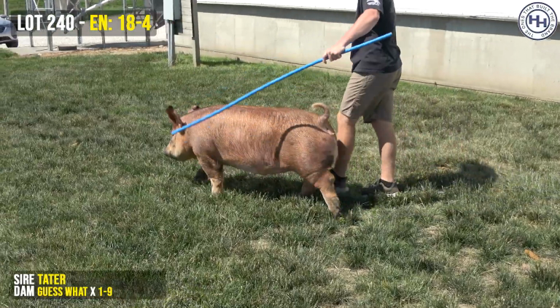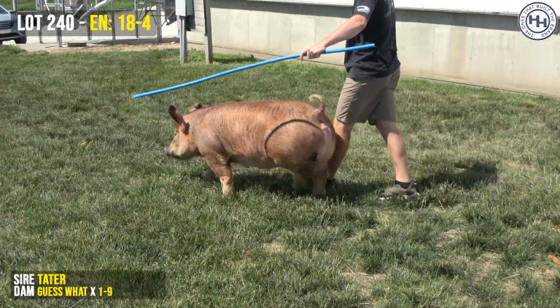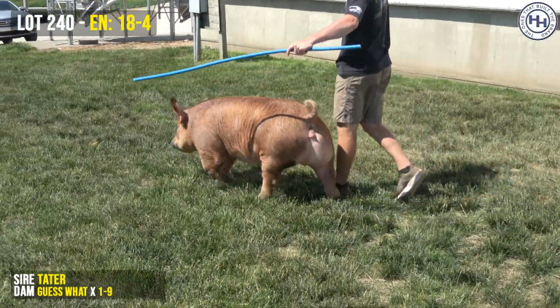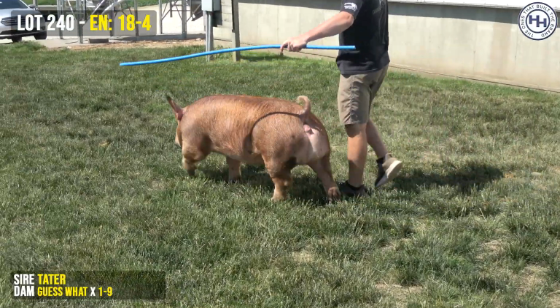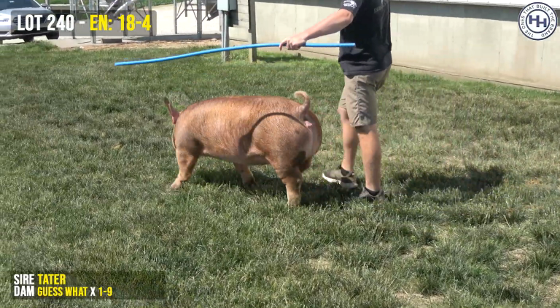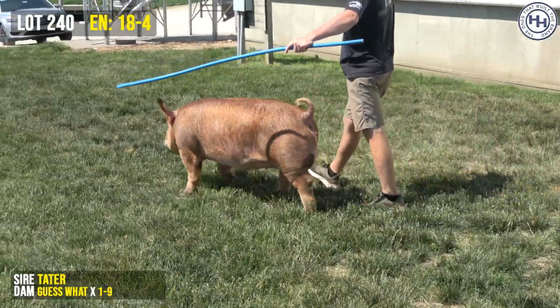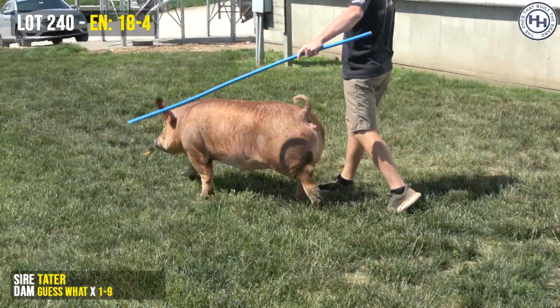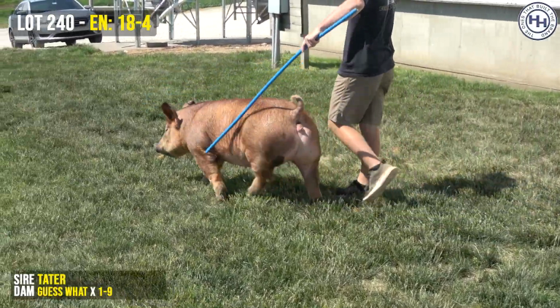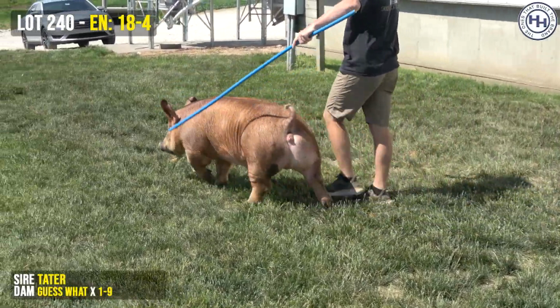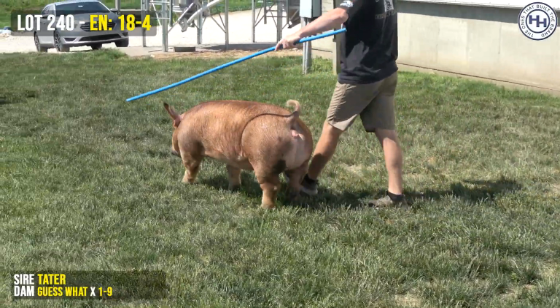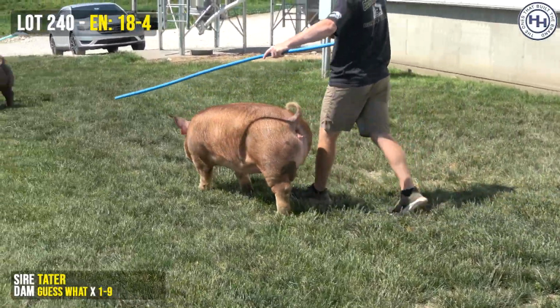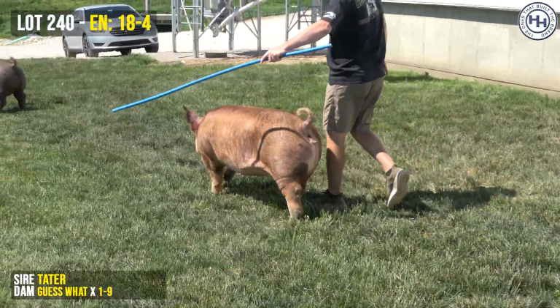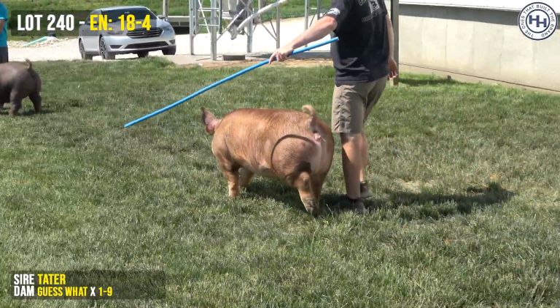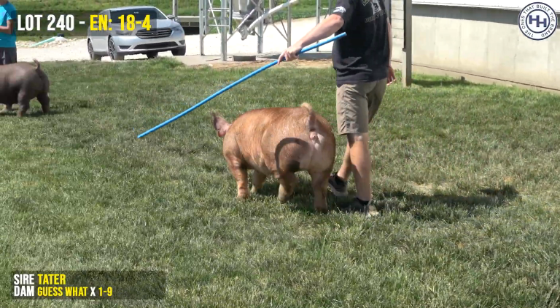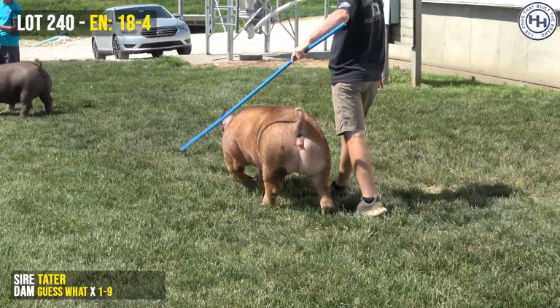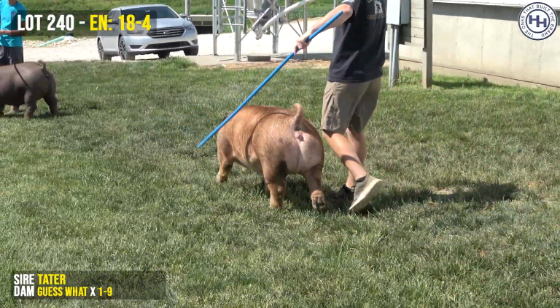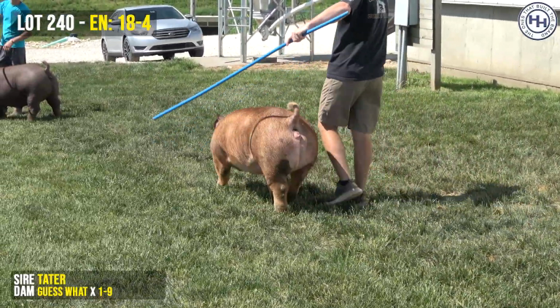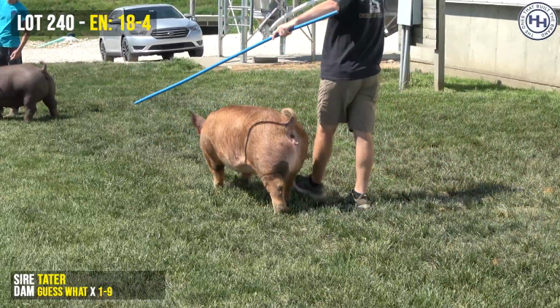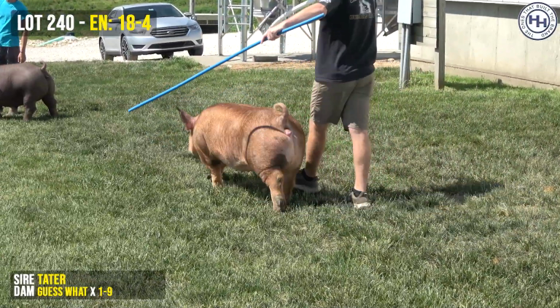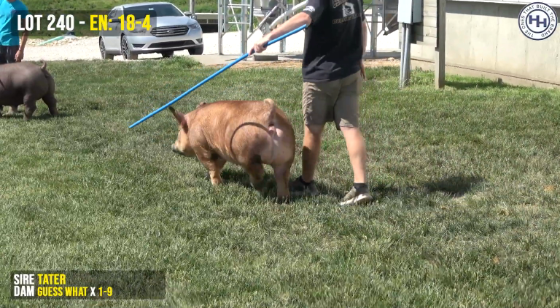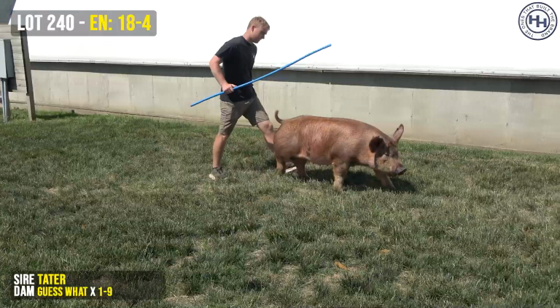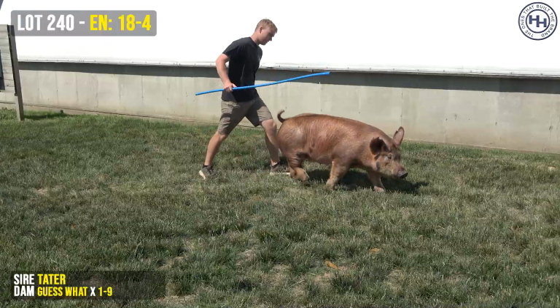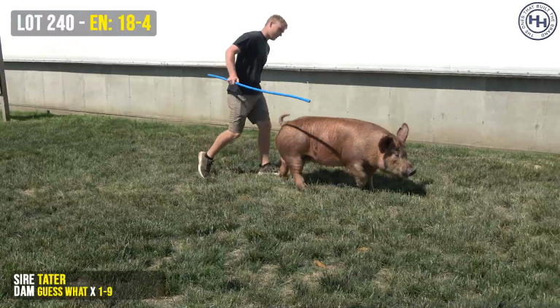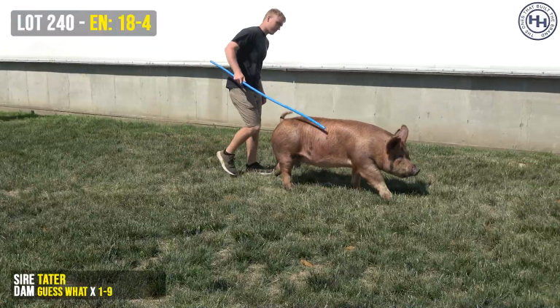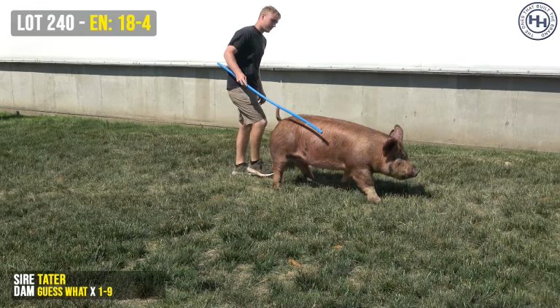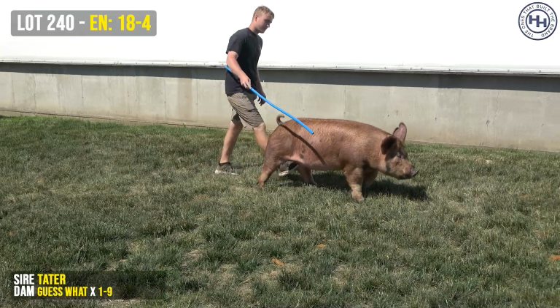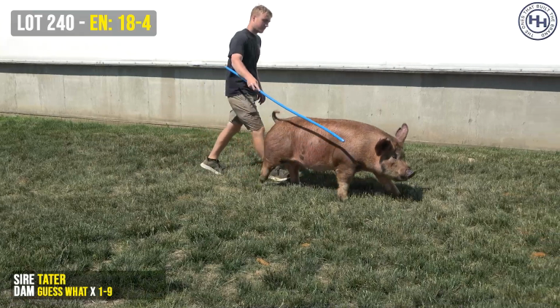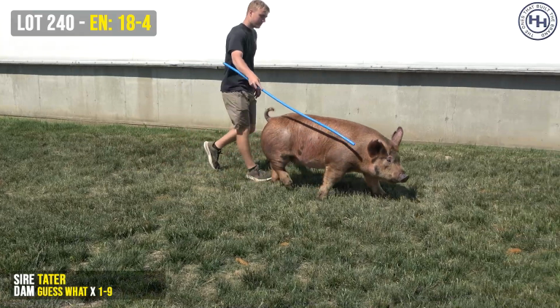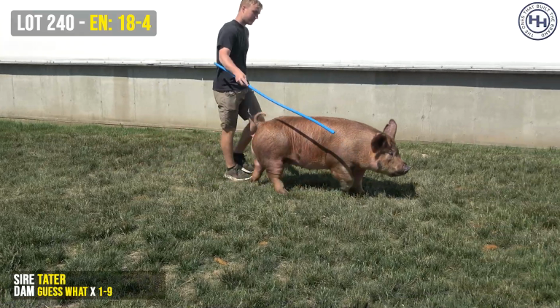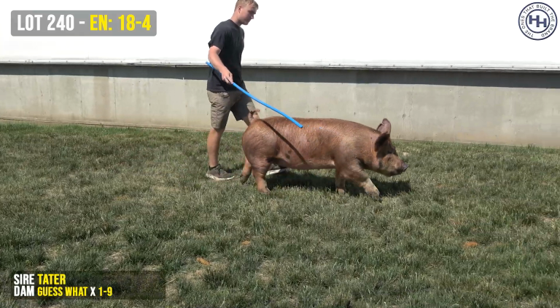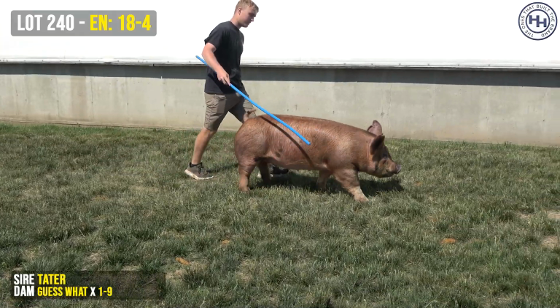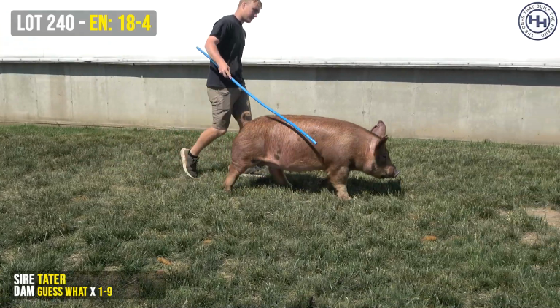This is 18-4. She's a Tater Tam. And she's full sibs to lot 239 as well.